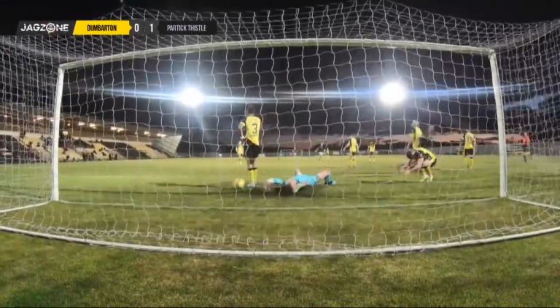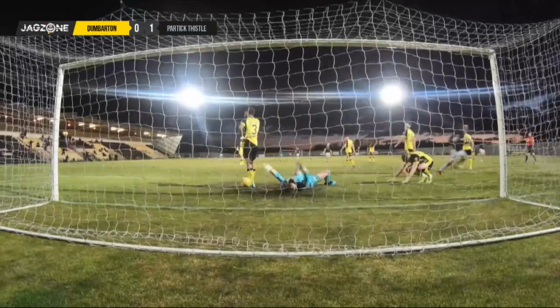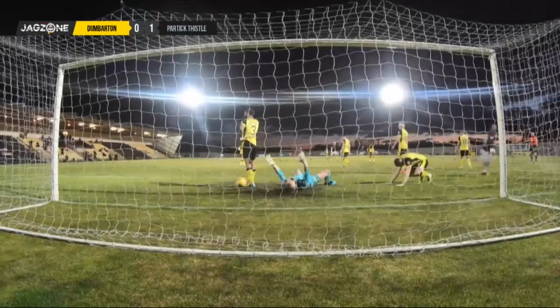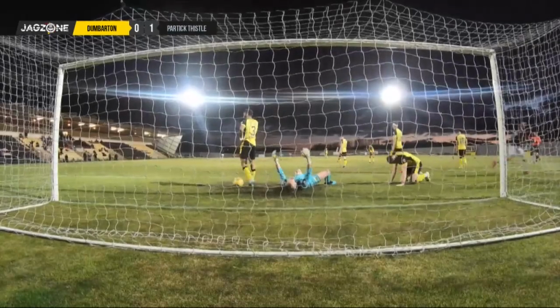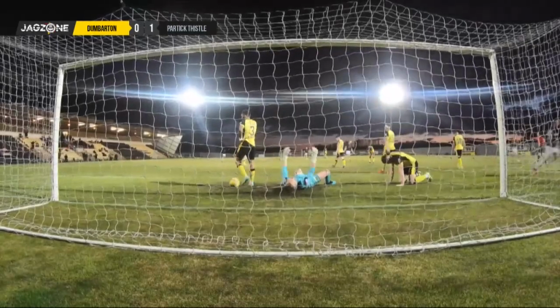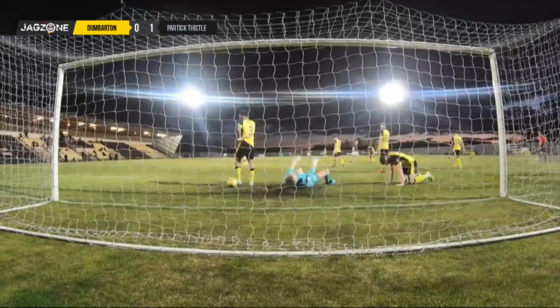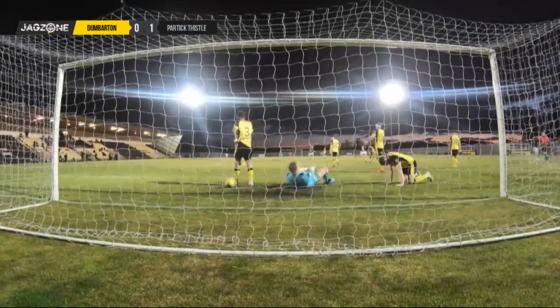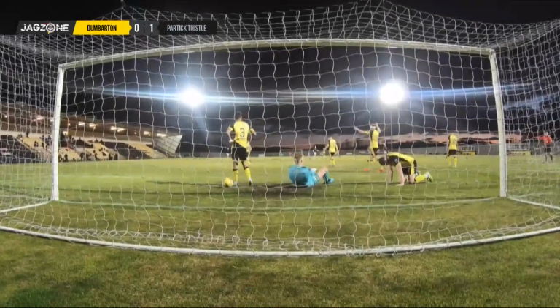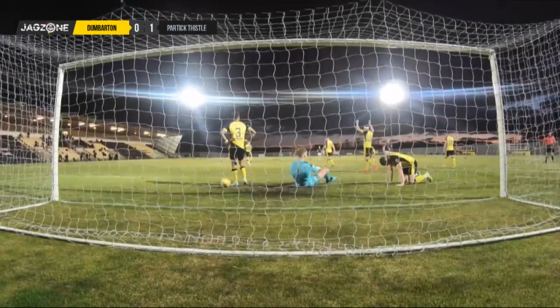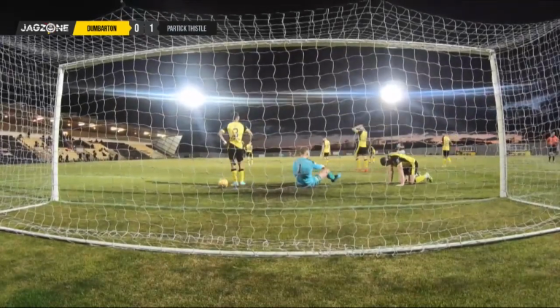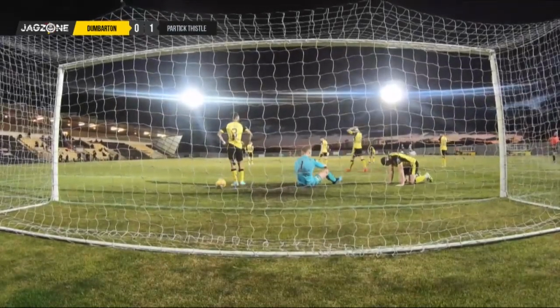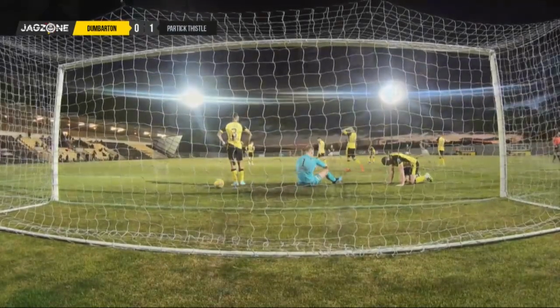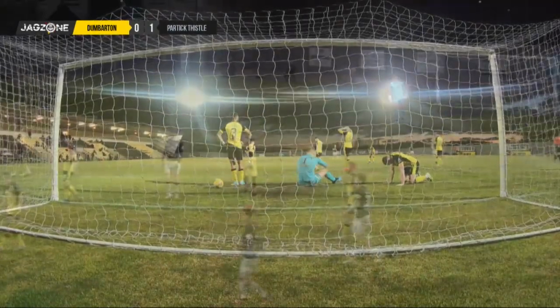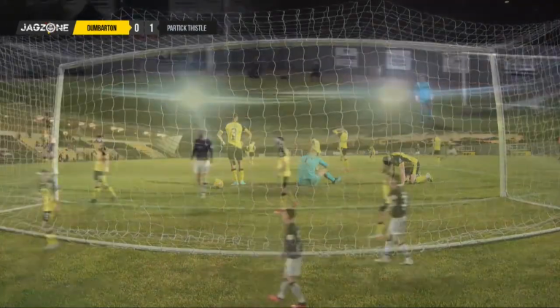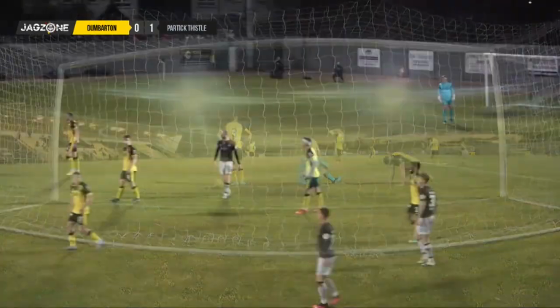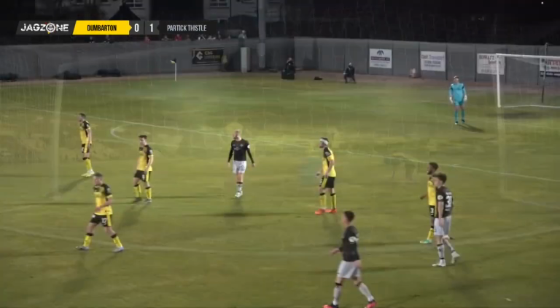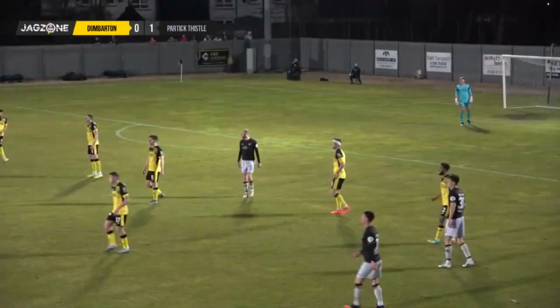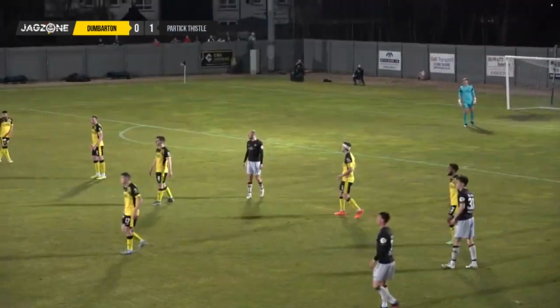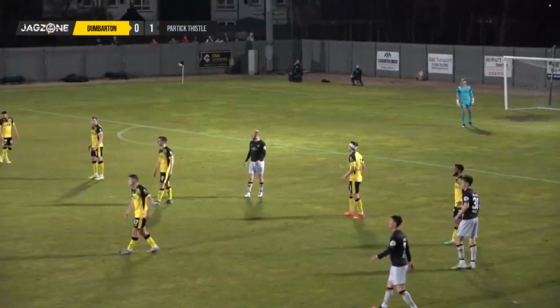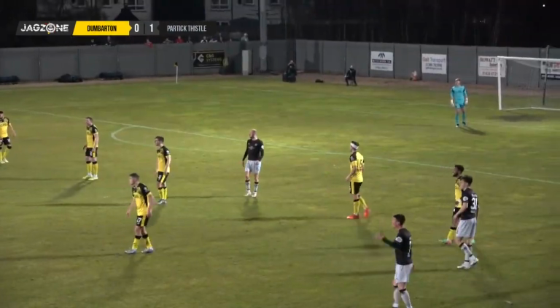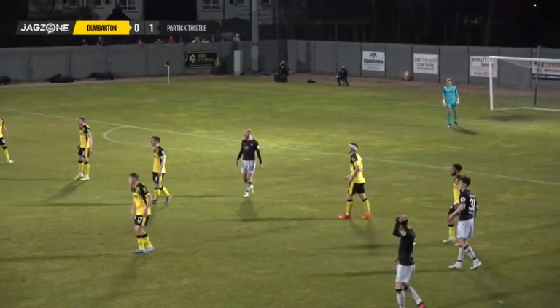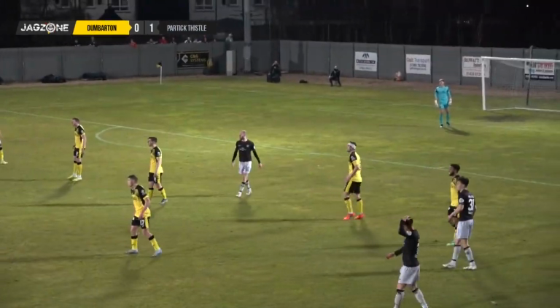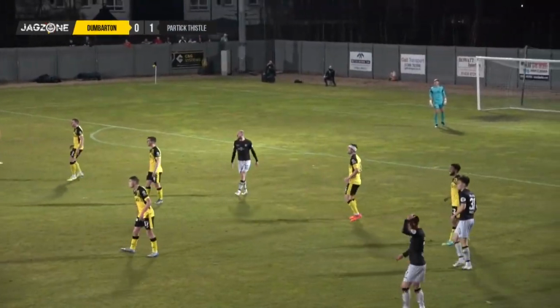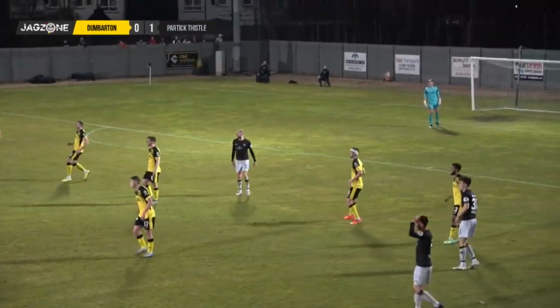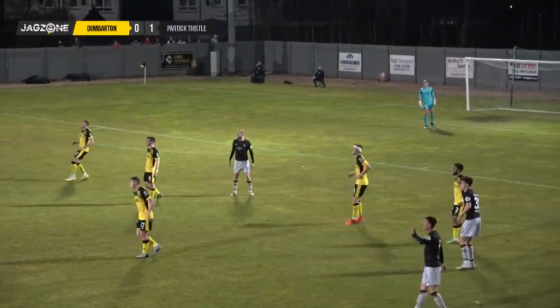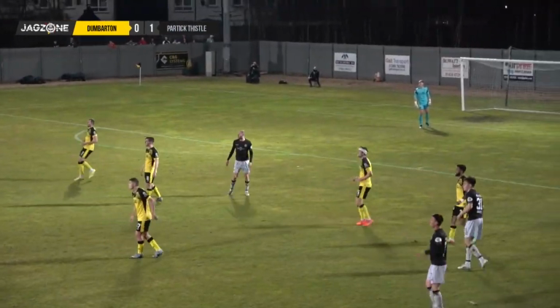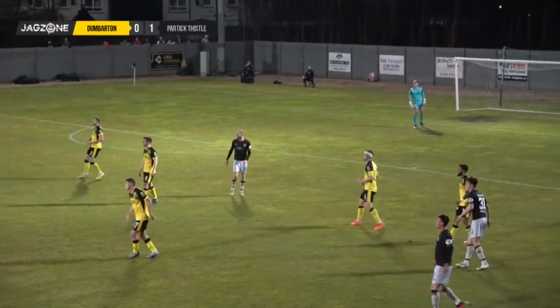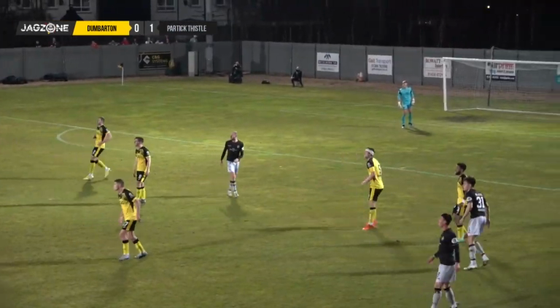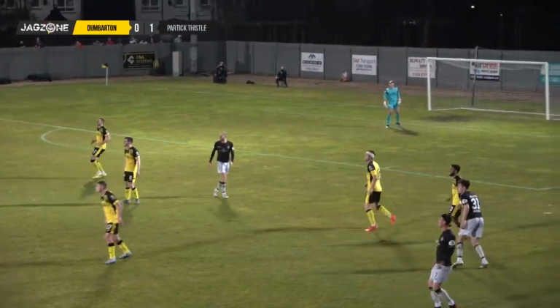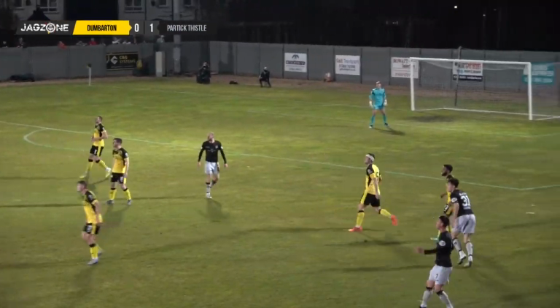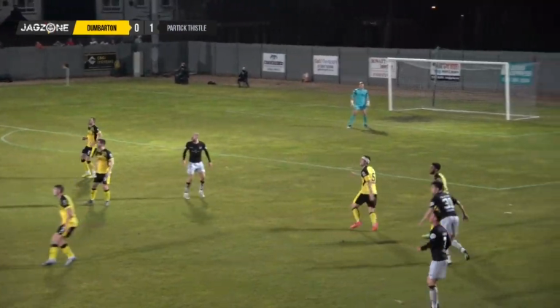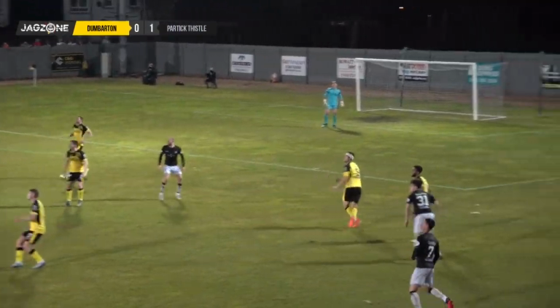It should be 2-0, but we'll not complain at 1-0. Two minutes to go.